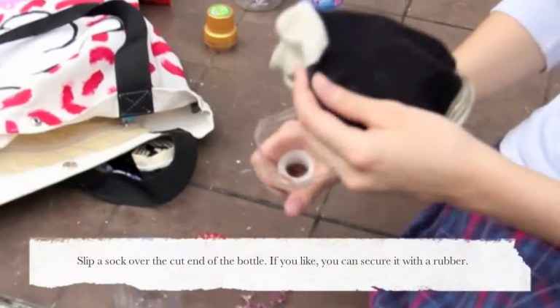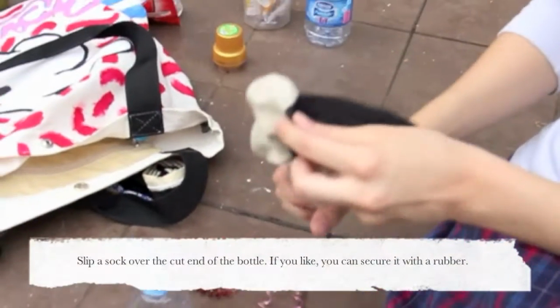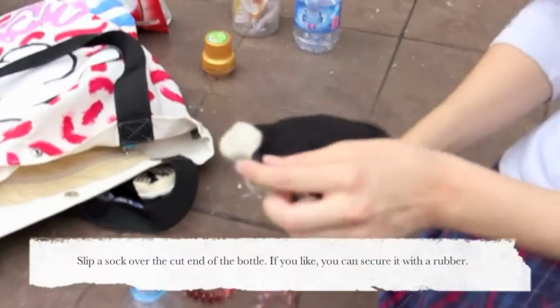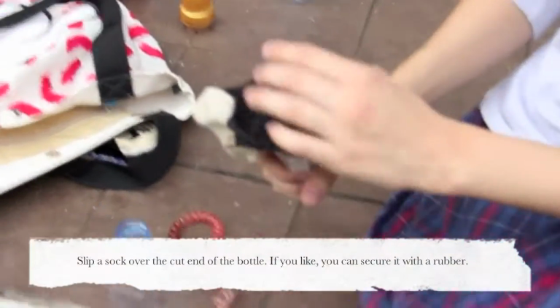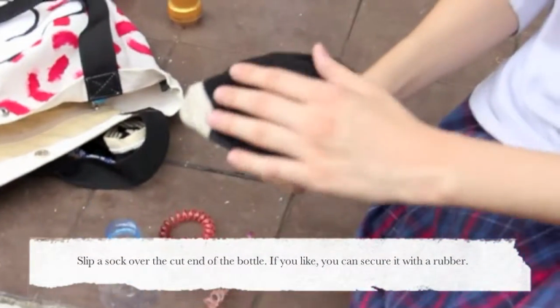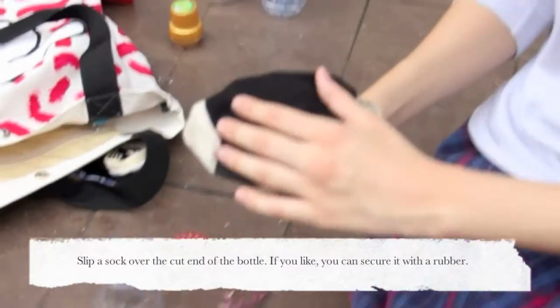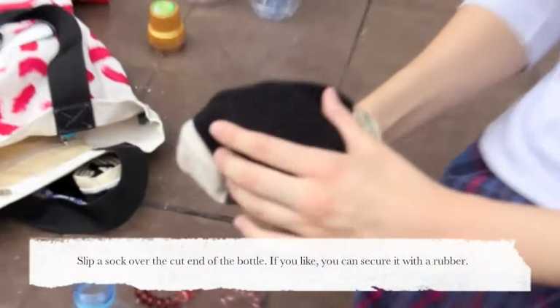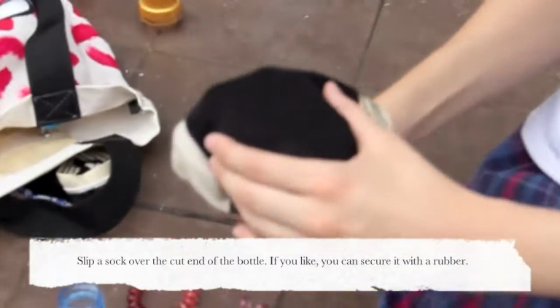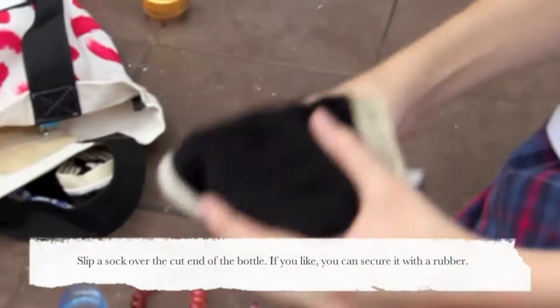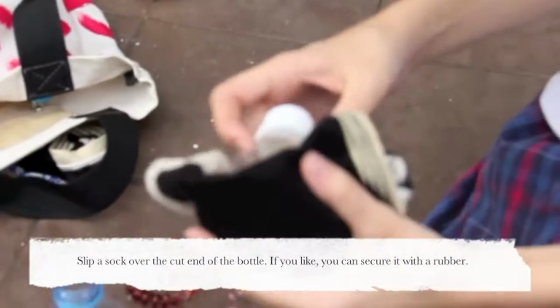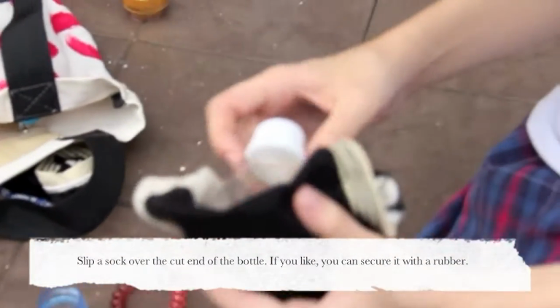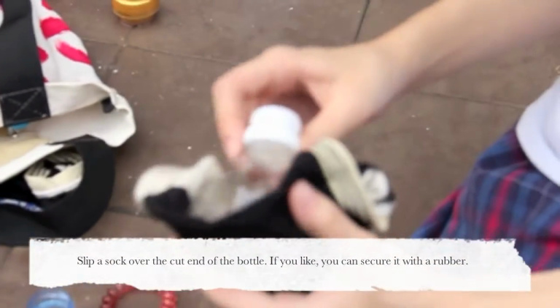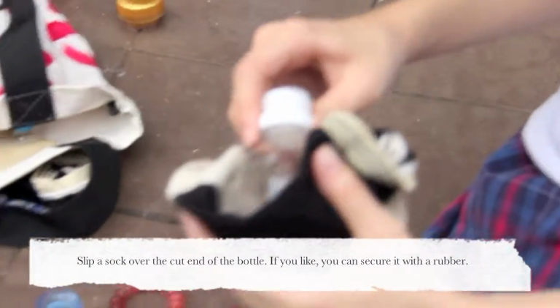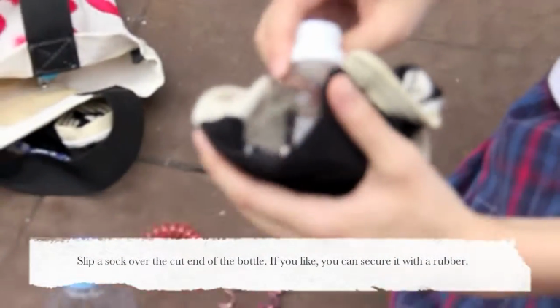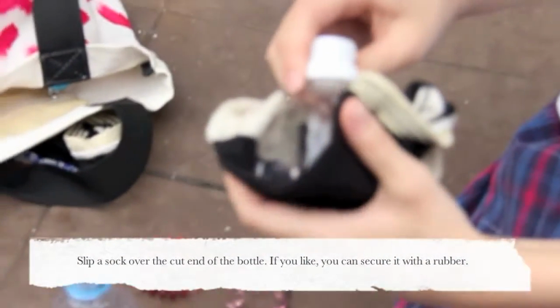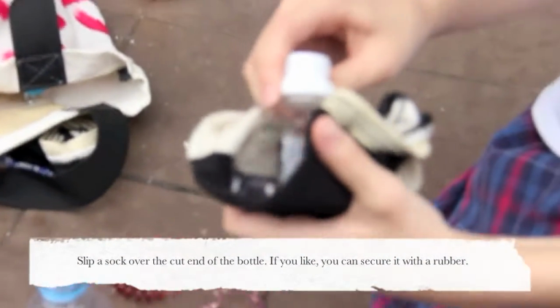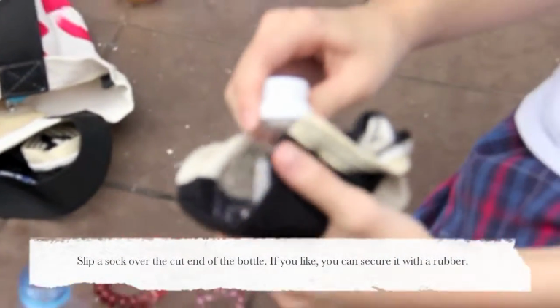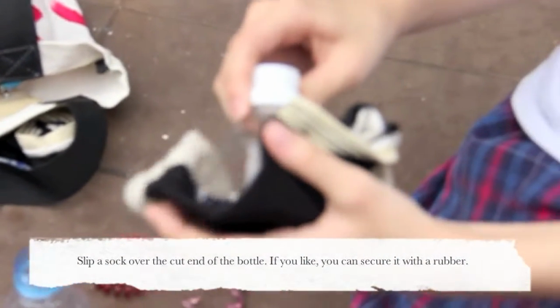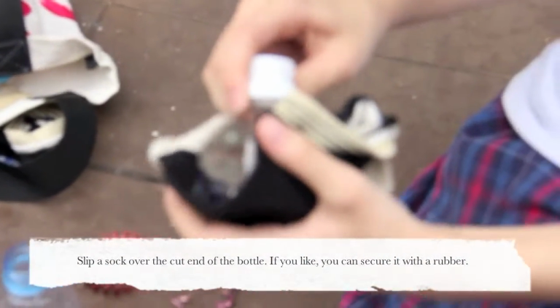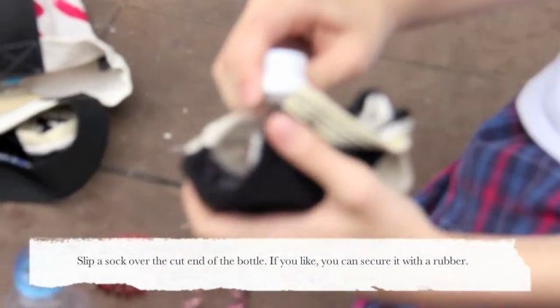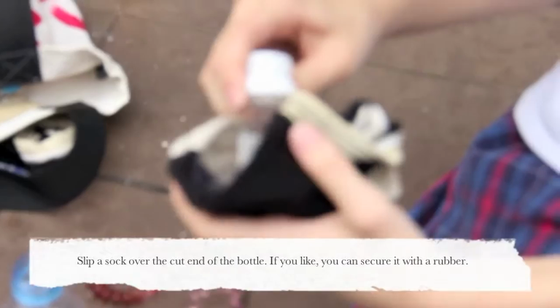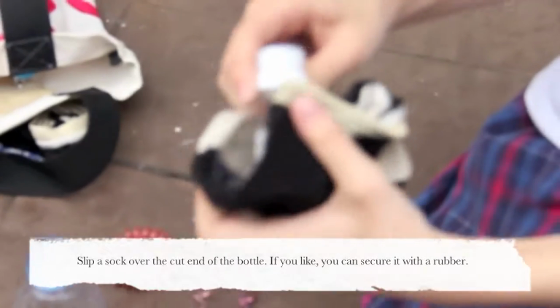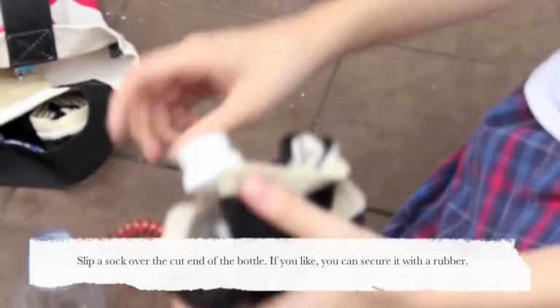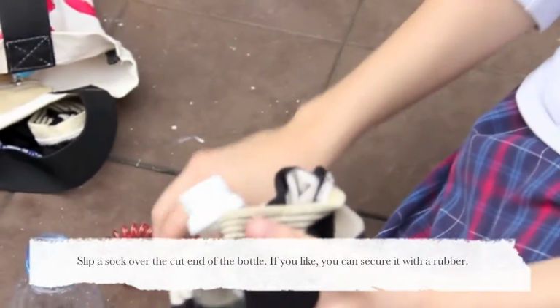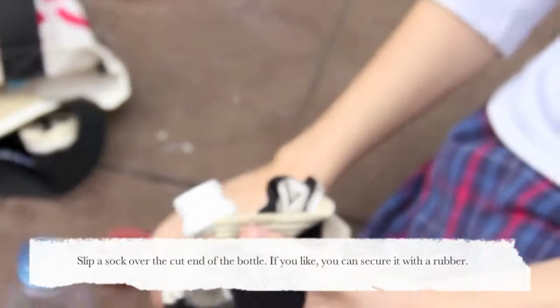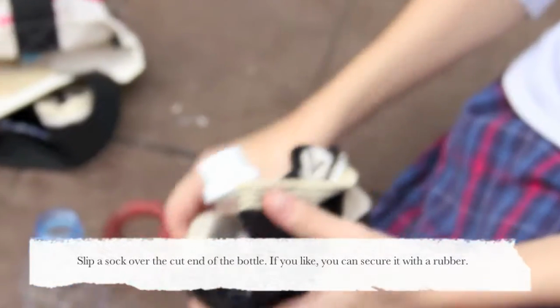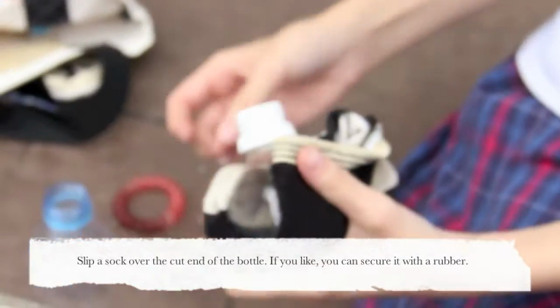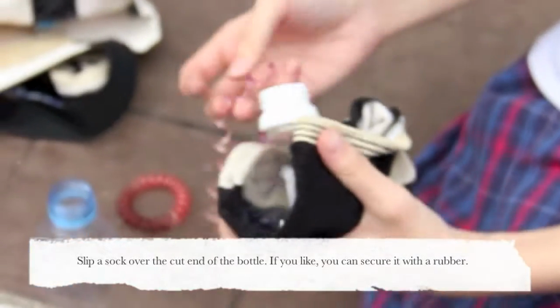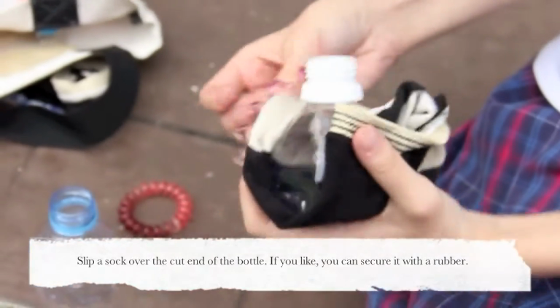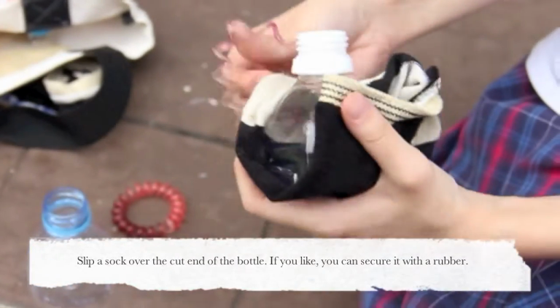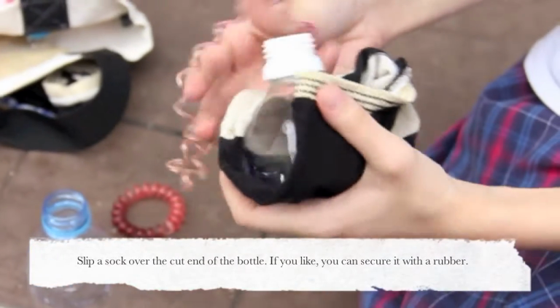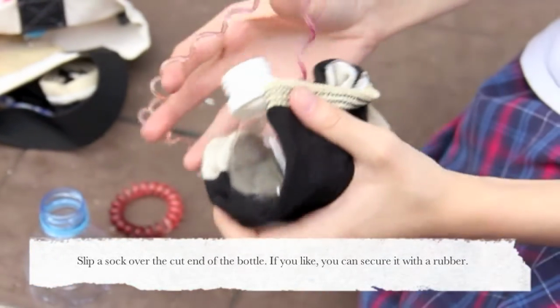Slip a sock over the cut end of the bottle. If you like, you can secure it with a rubber band.